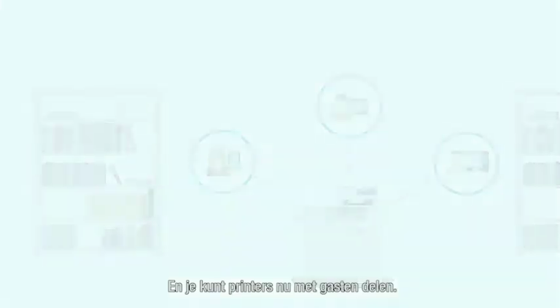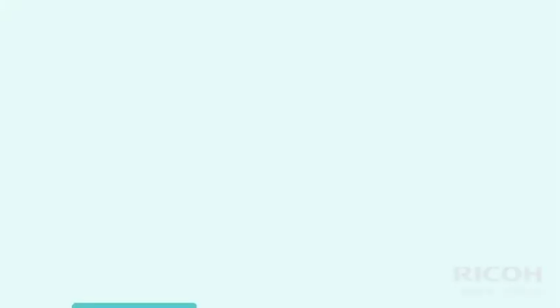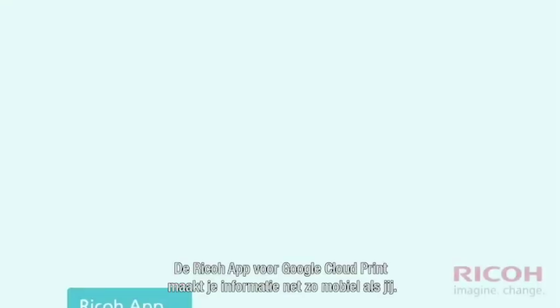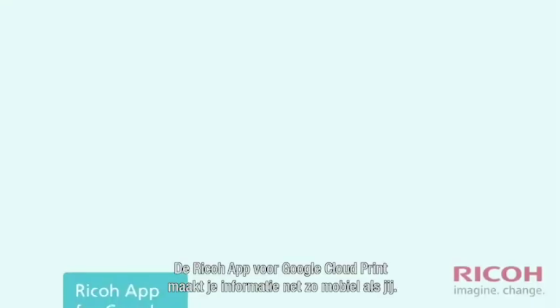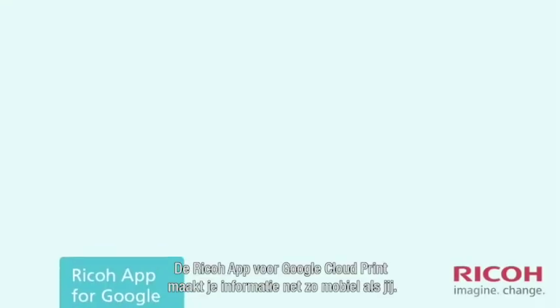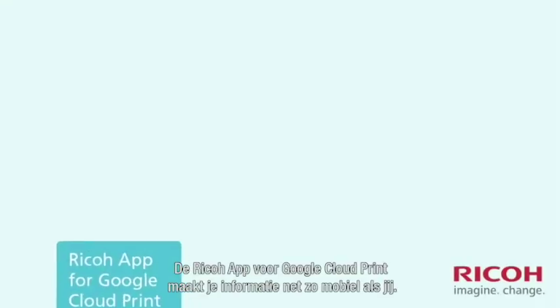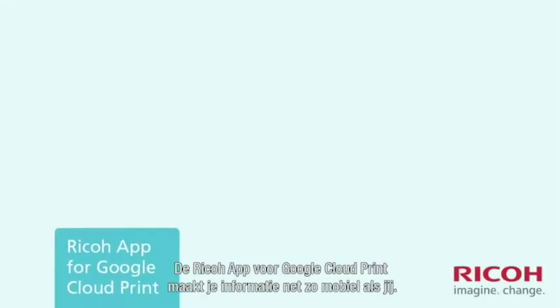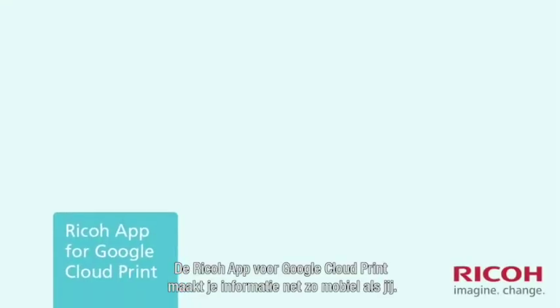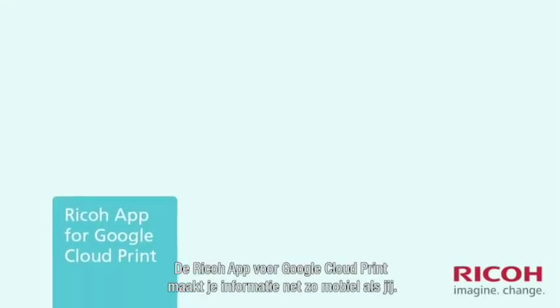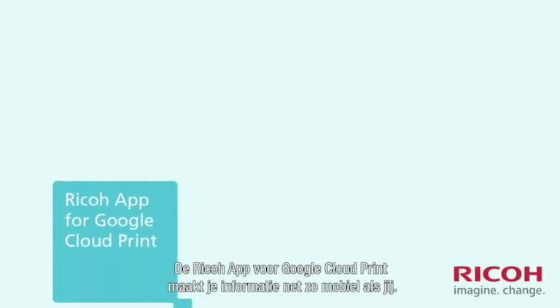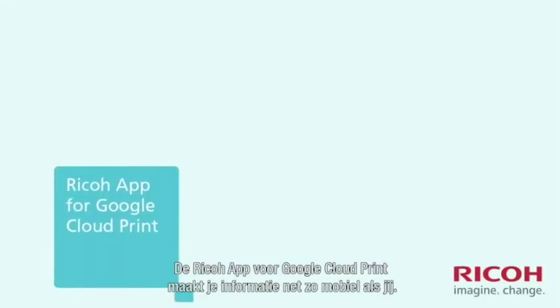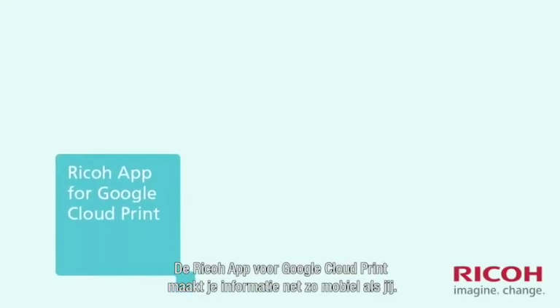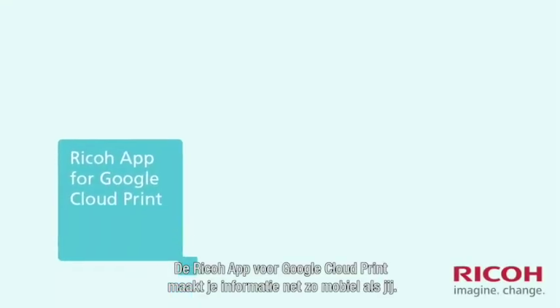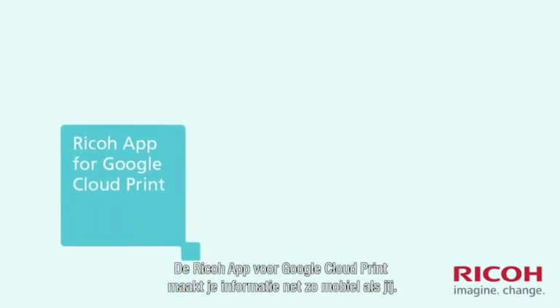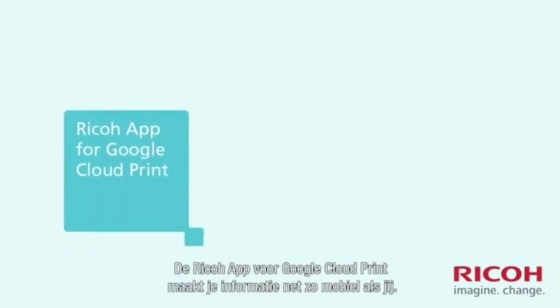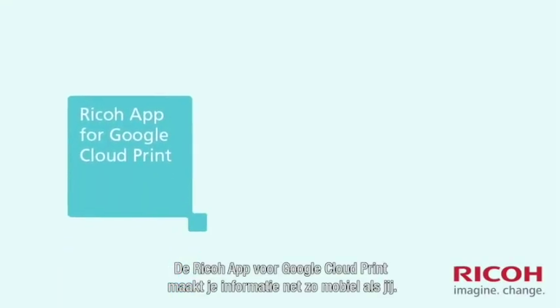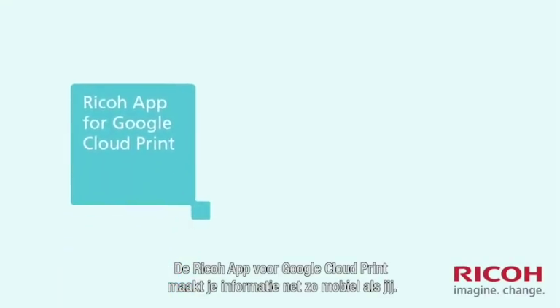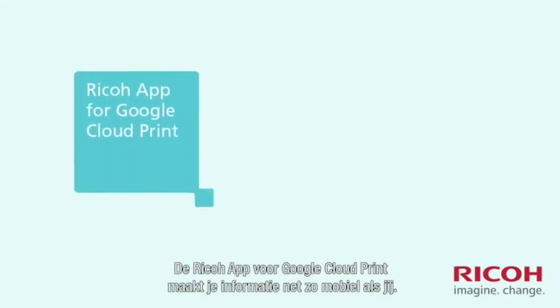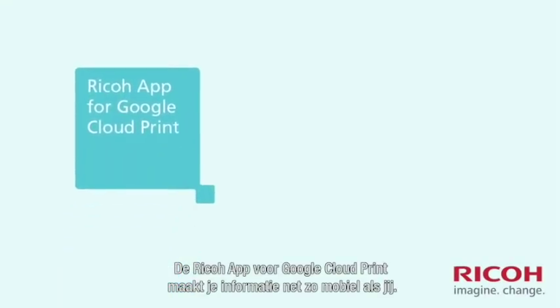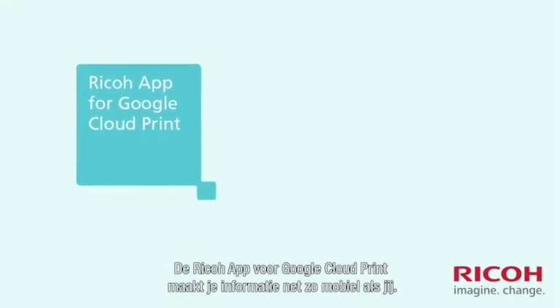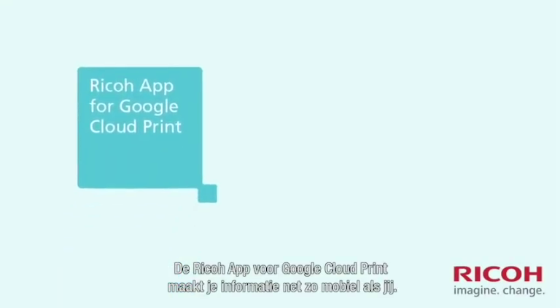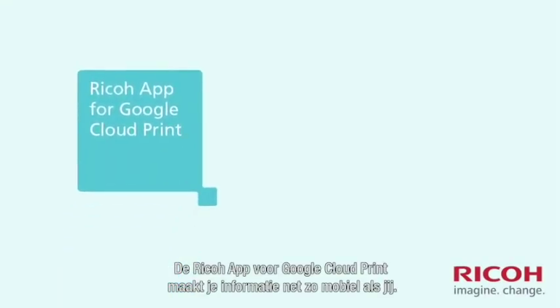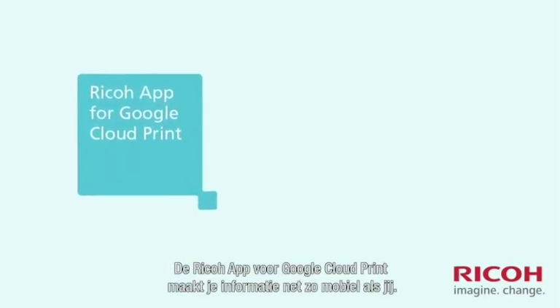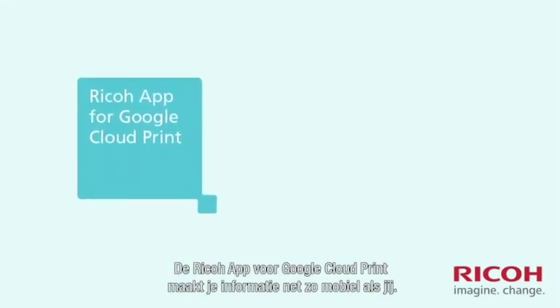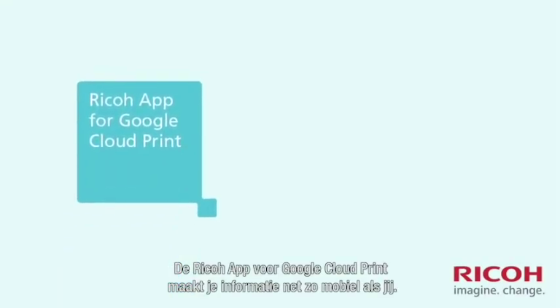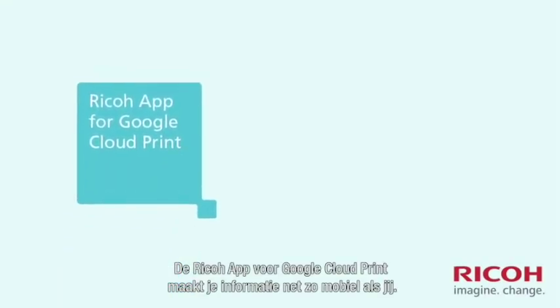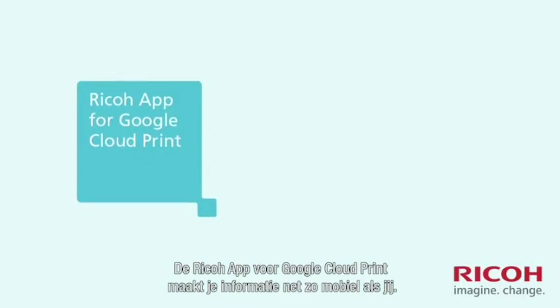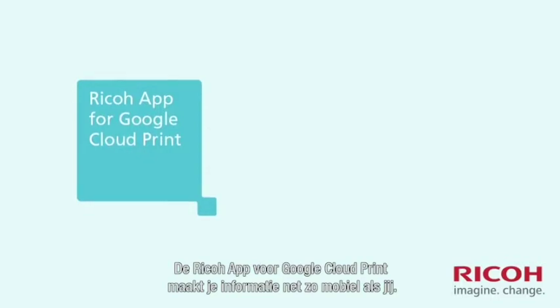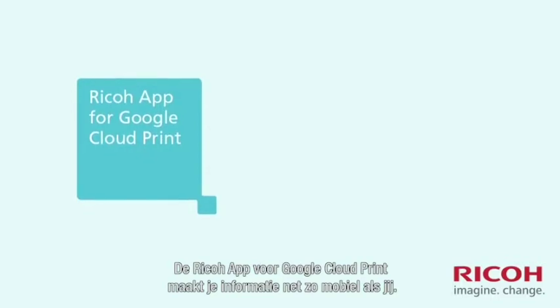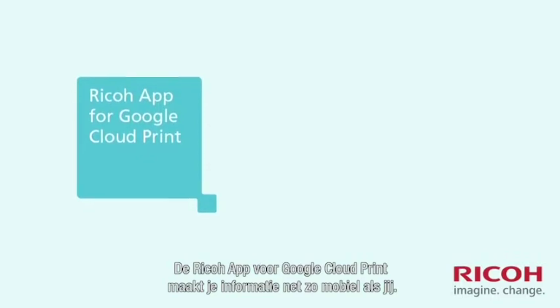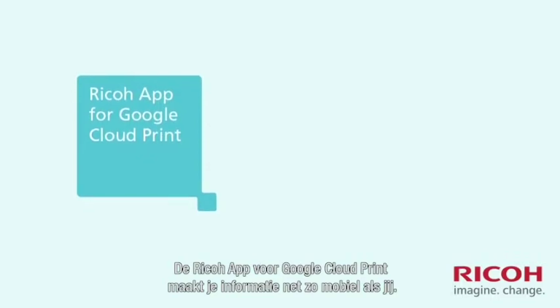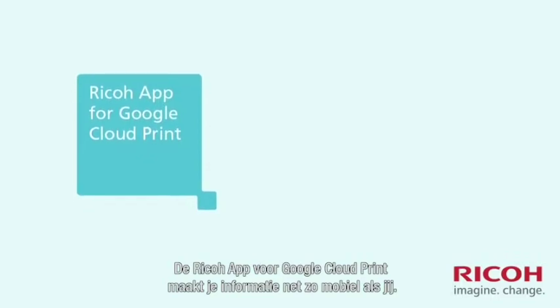Now, with the Ricoh app for Google Cloud Print, your information can move freely, just like you.